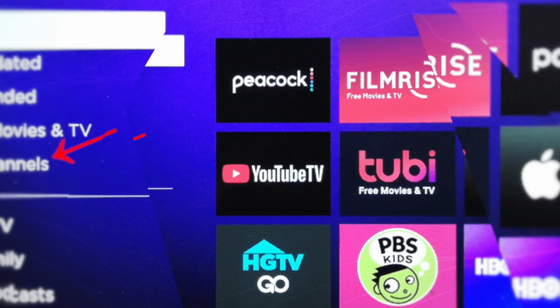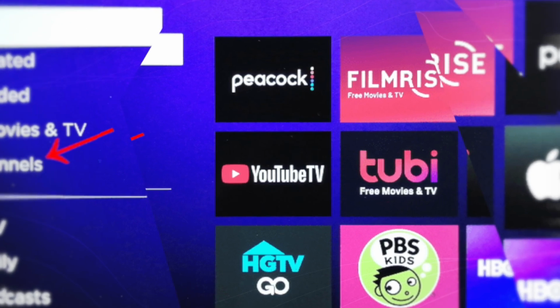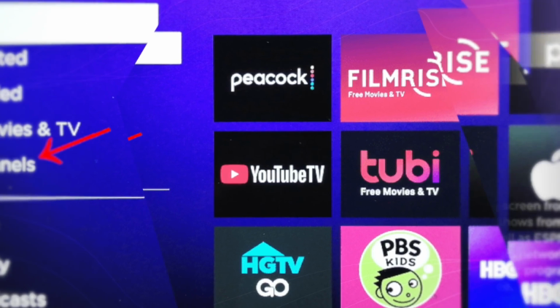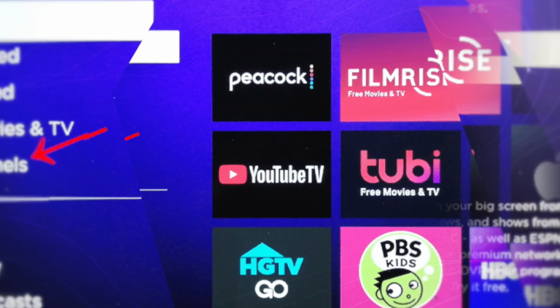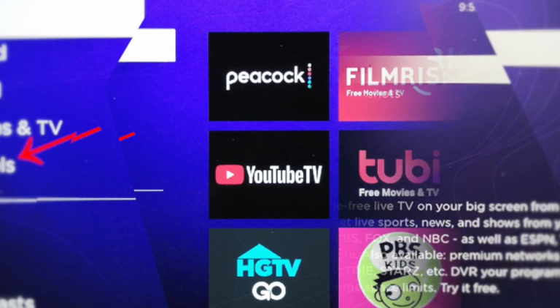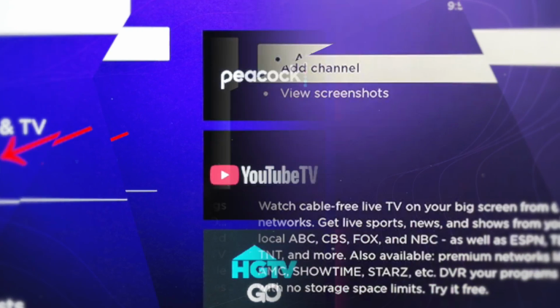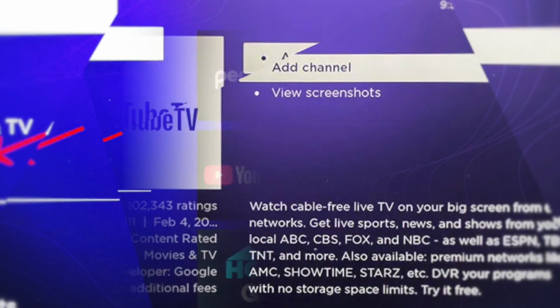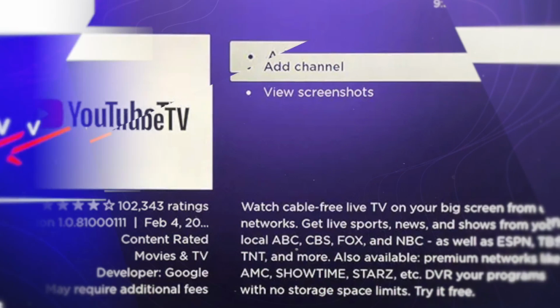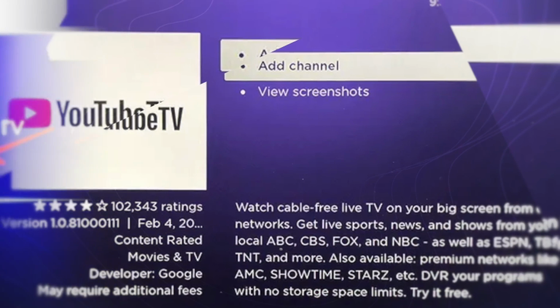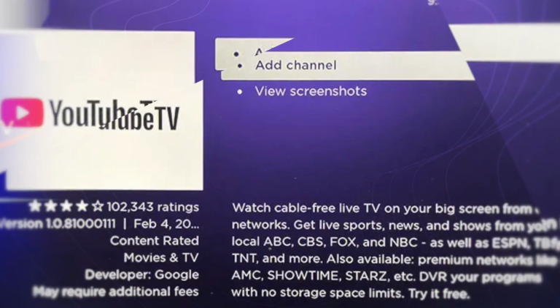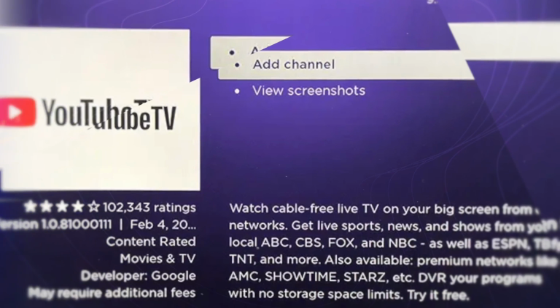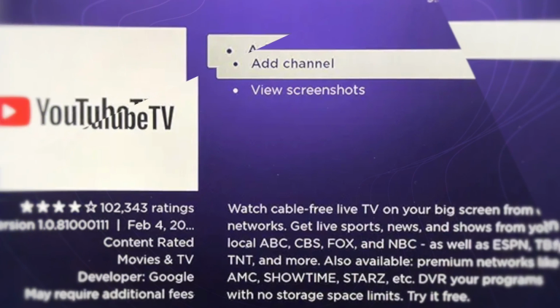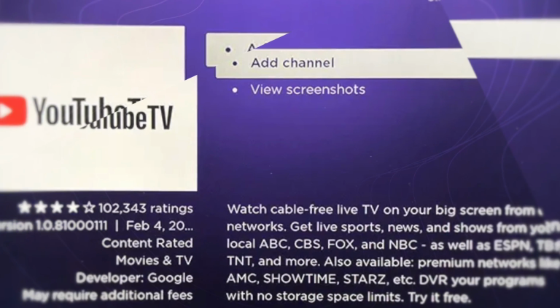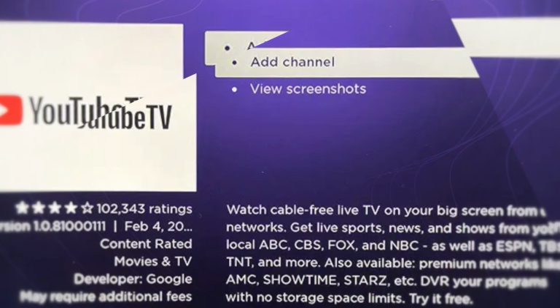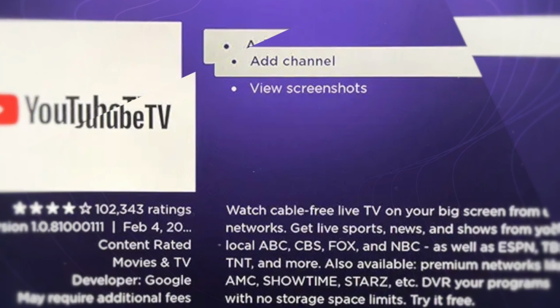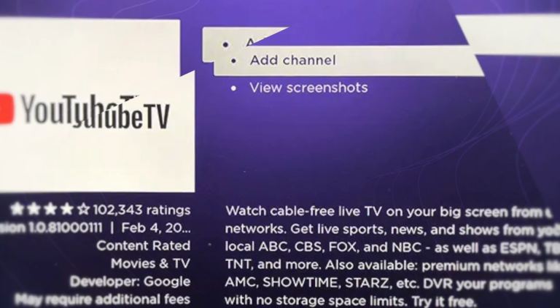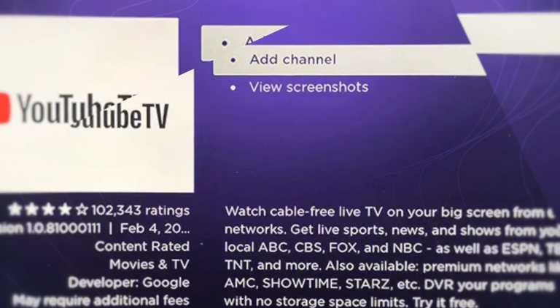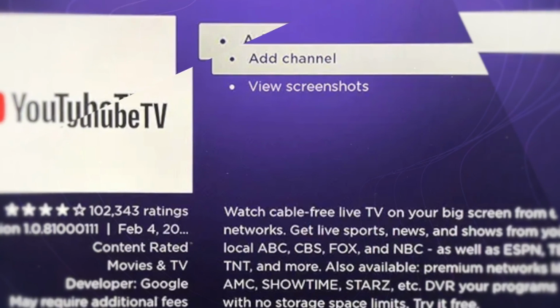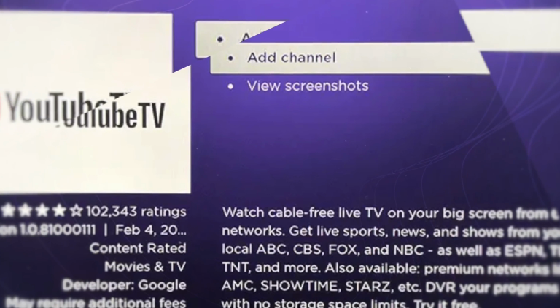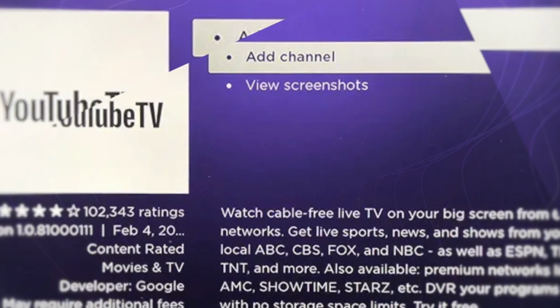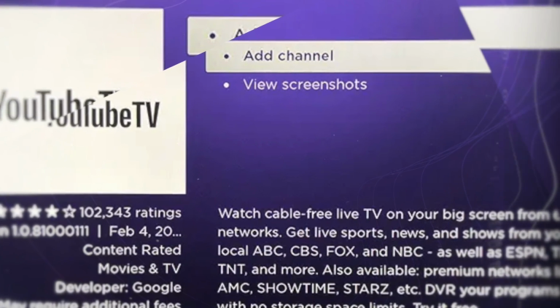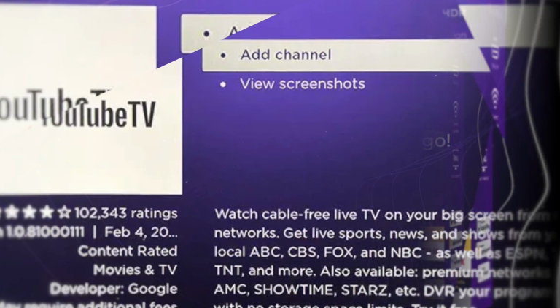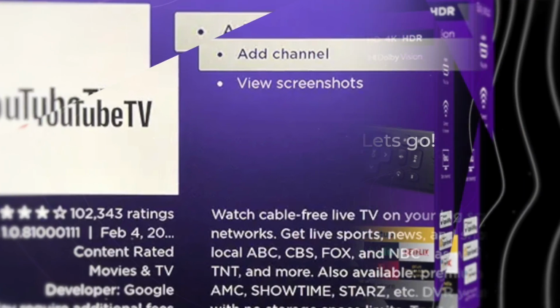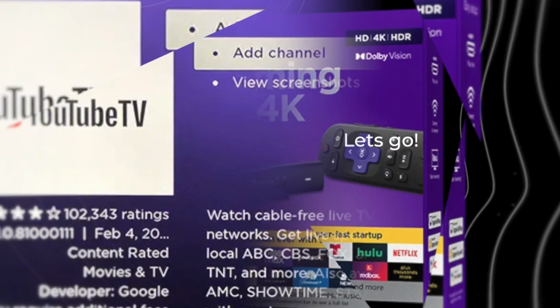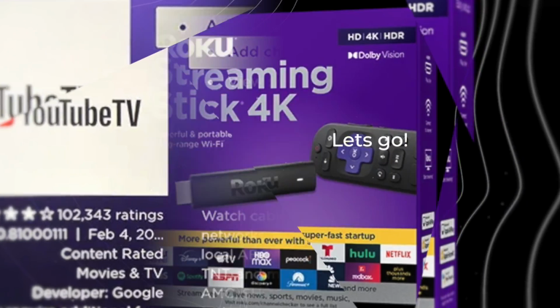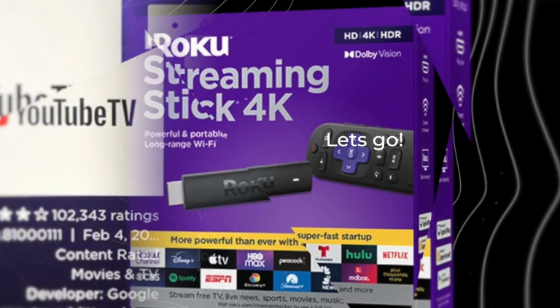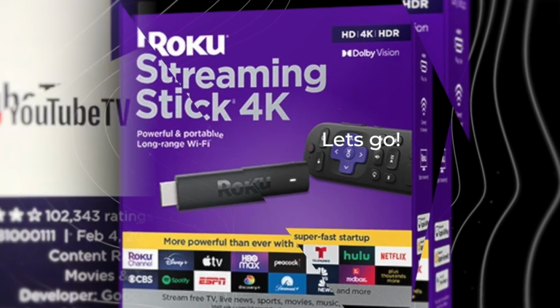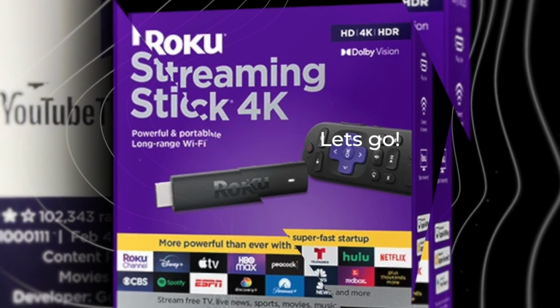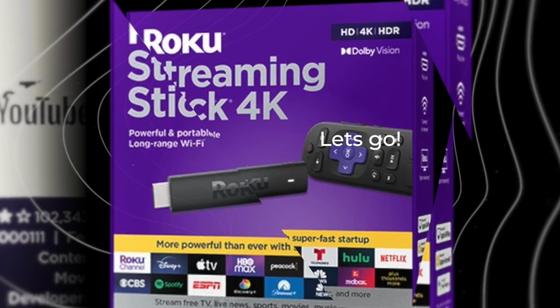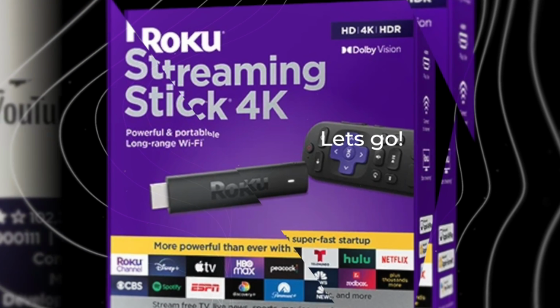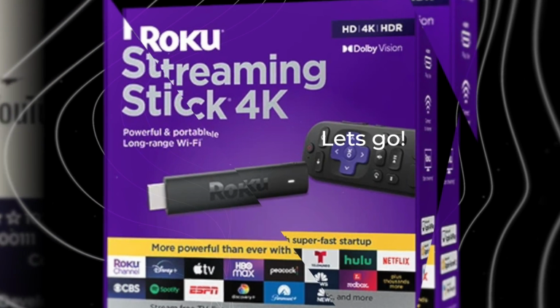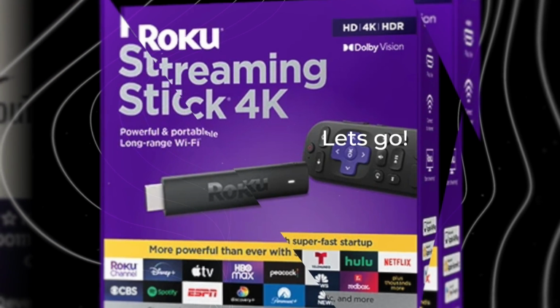We cover additional Roku hacks and jailbreak-style ways to use Roku in our post on our website linked in the description below.